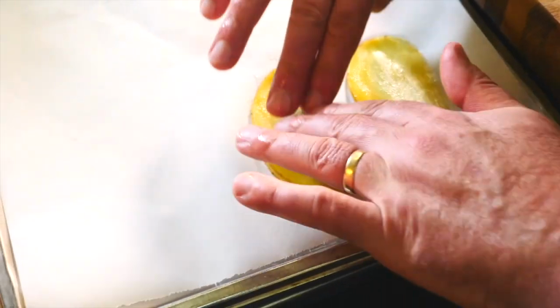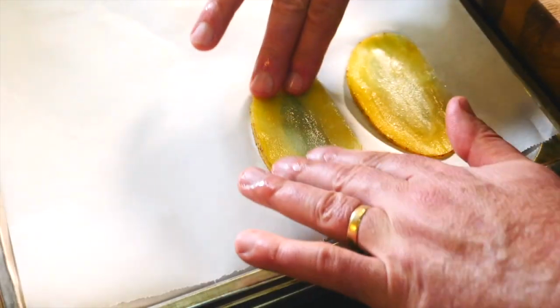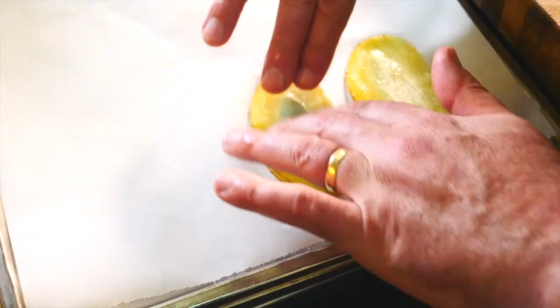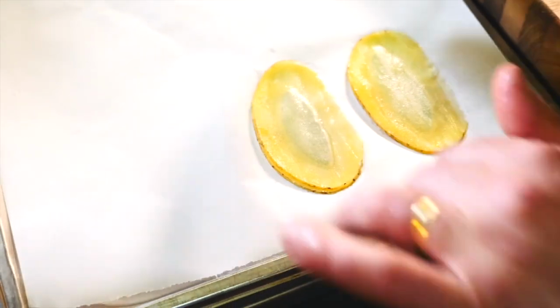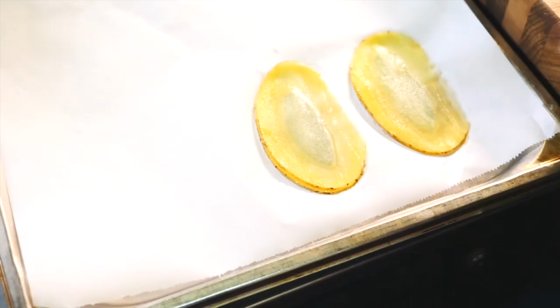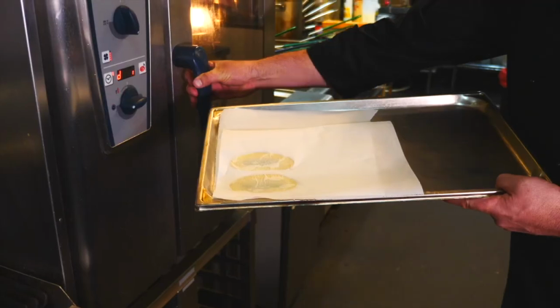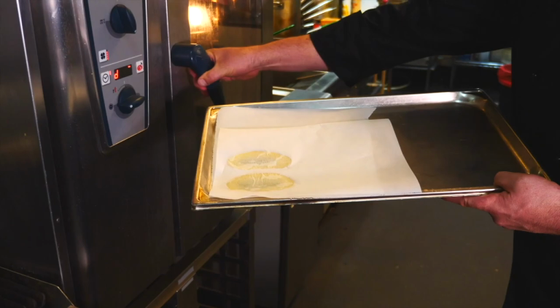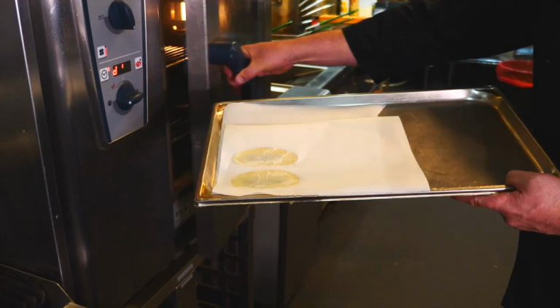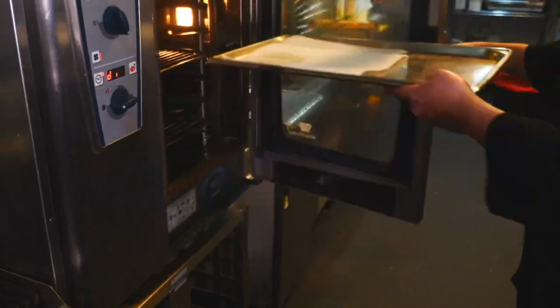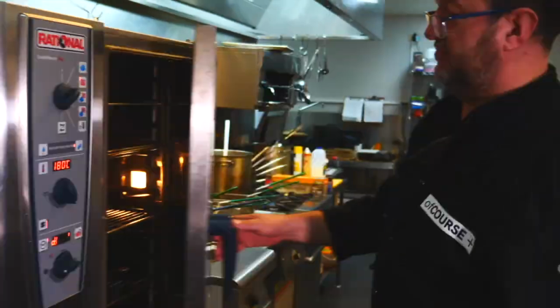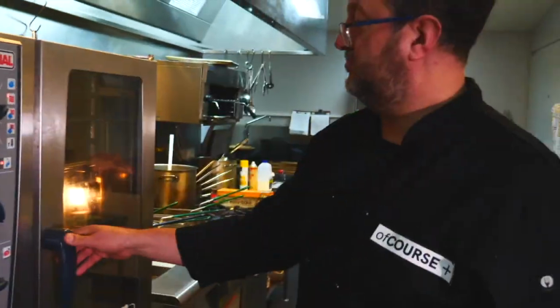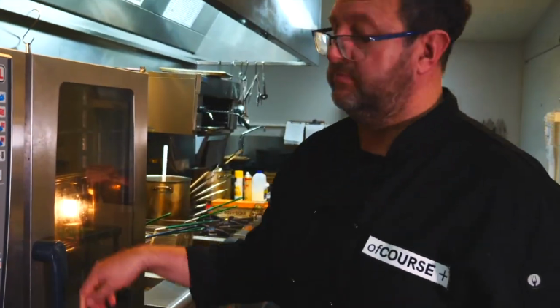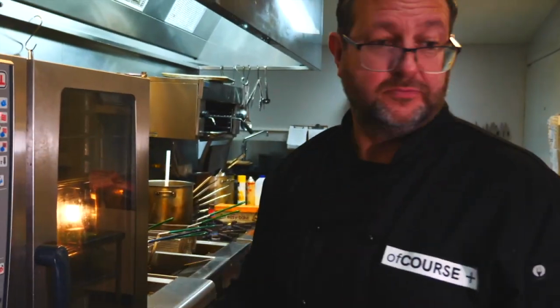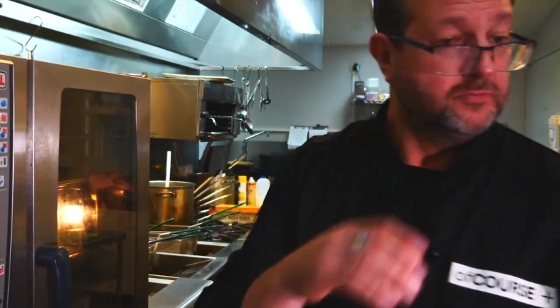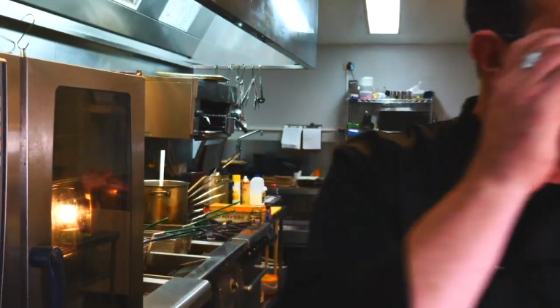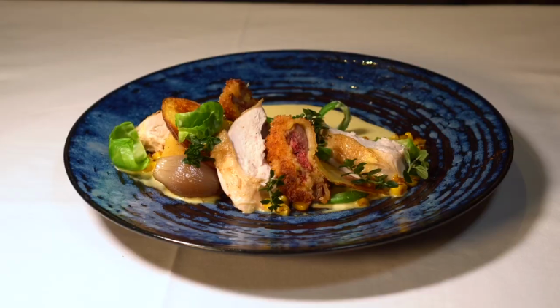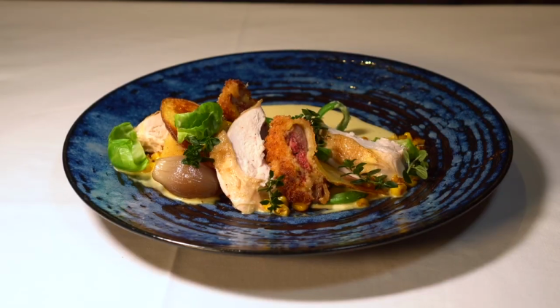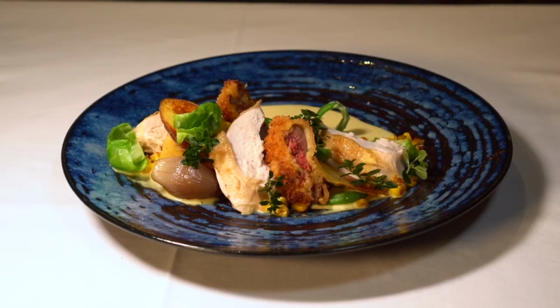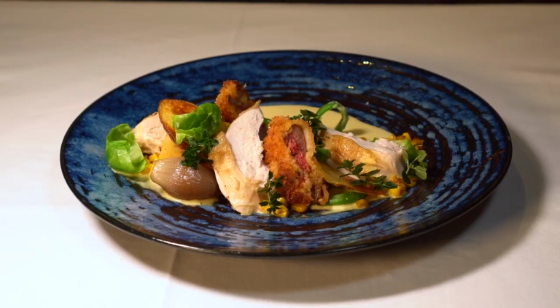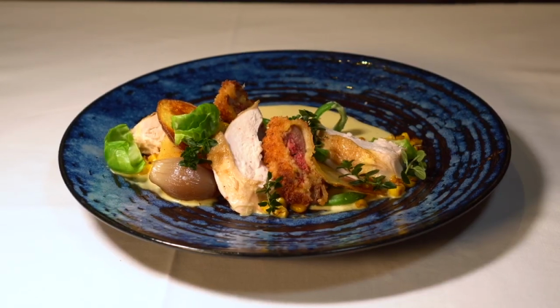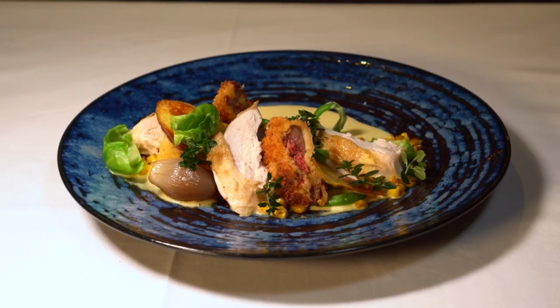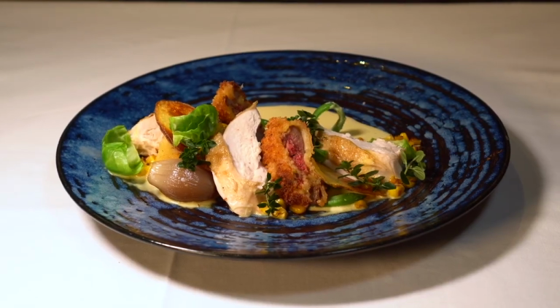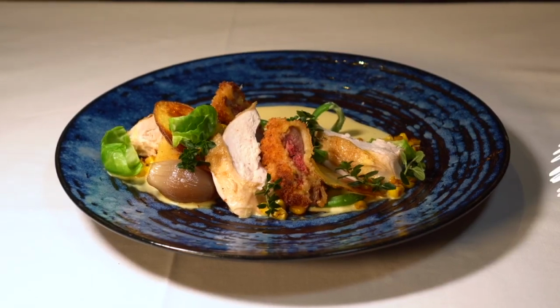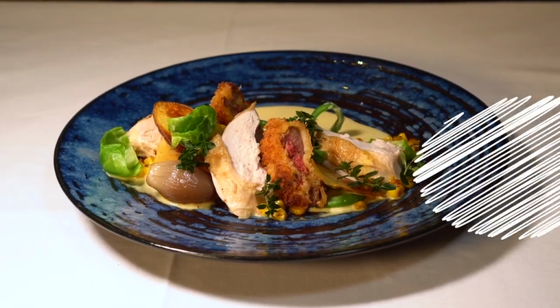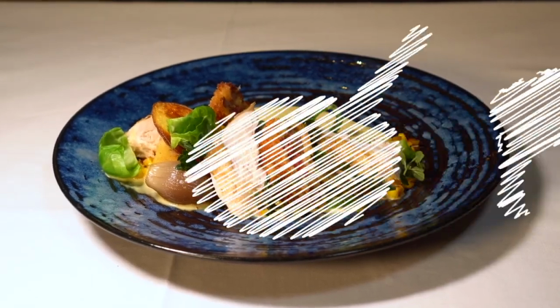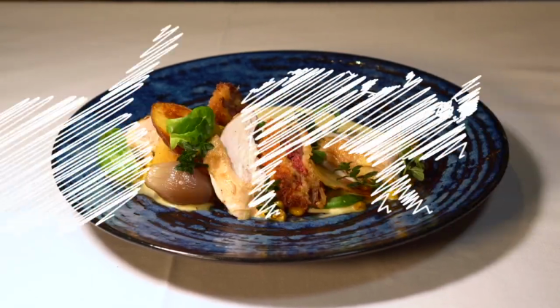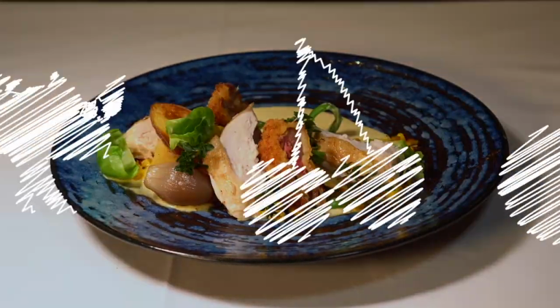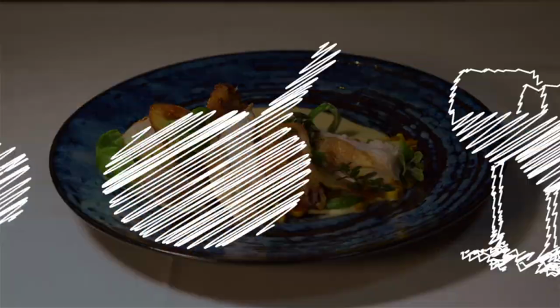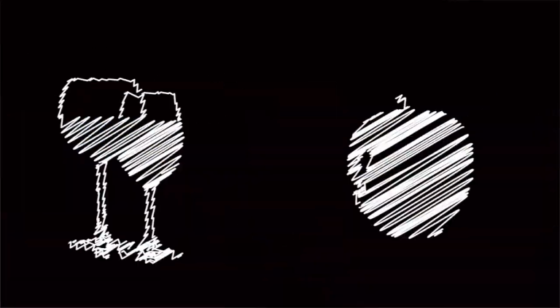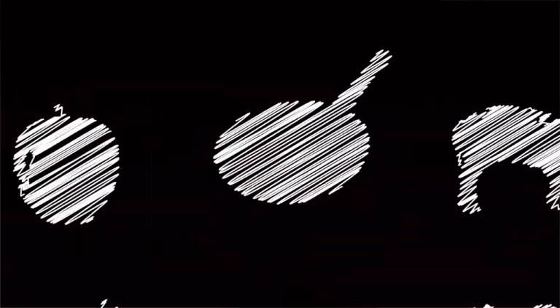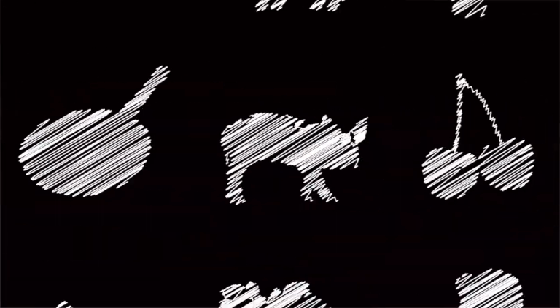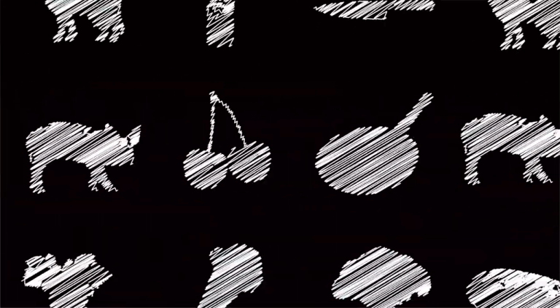Finally, all we have to do now is bring it all together on the plate — hot, seasoned and pretty. We'll see you next time. Bye.